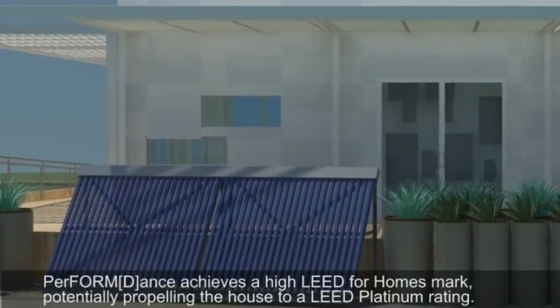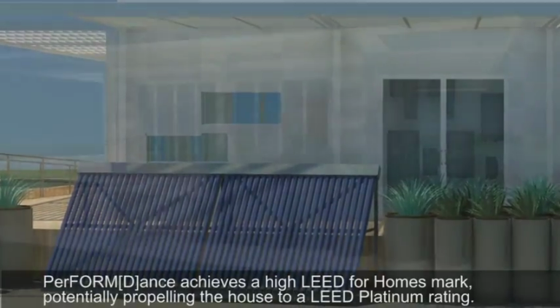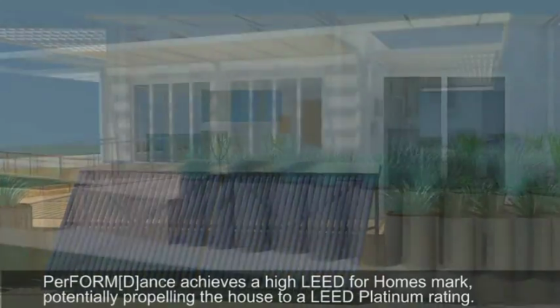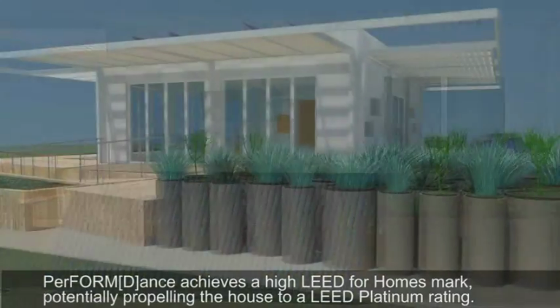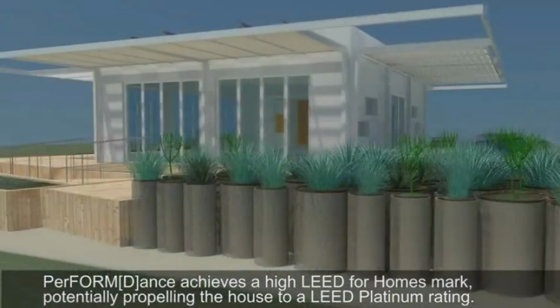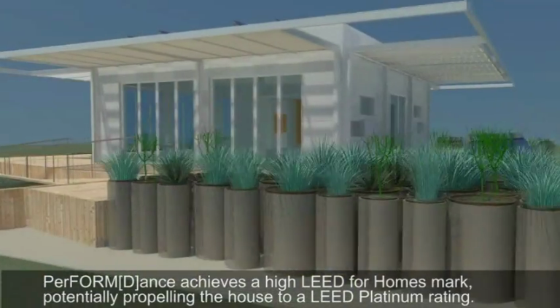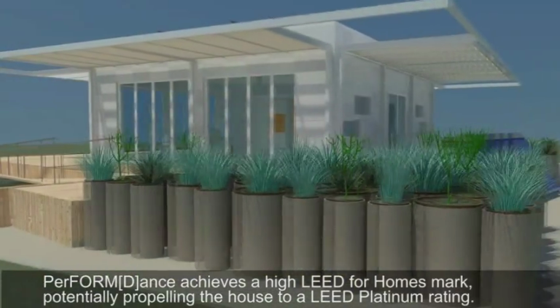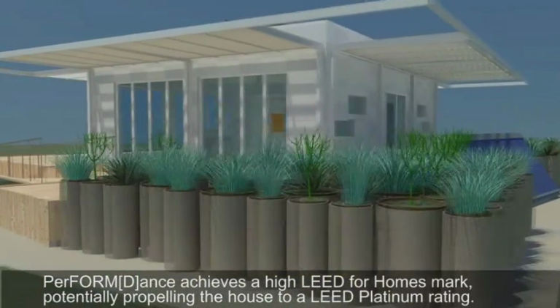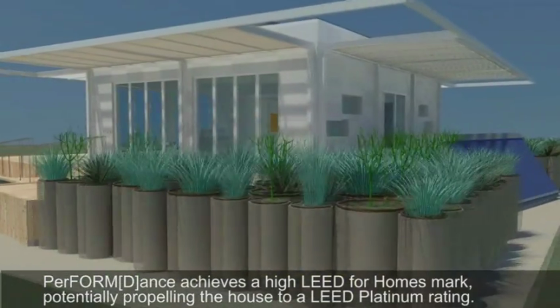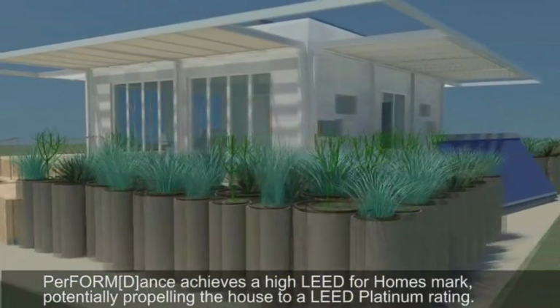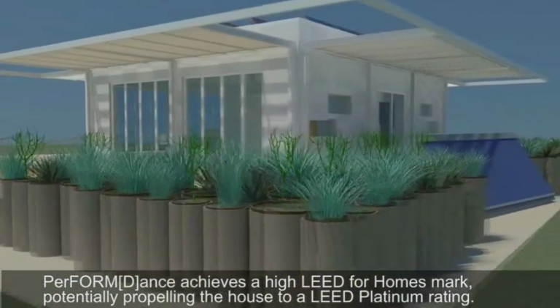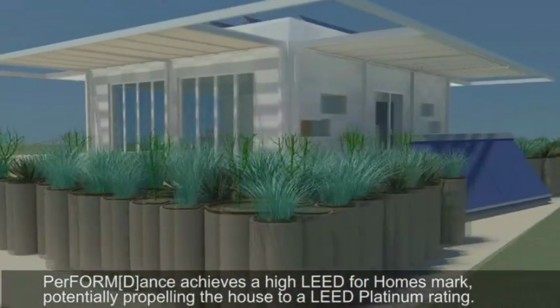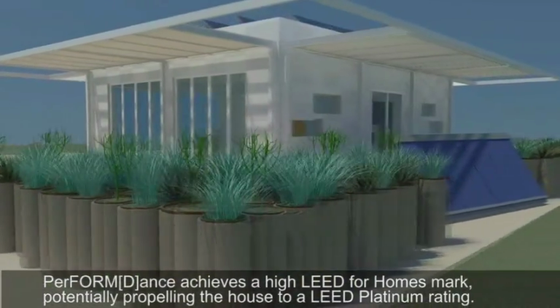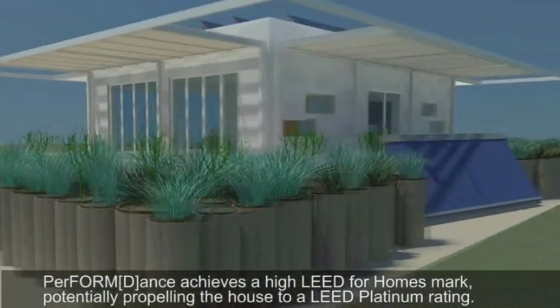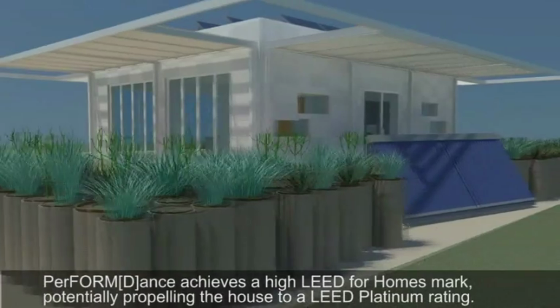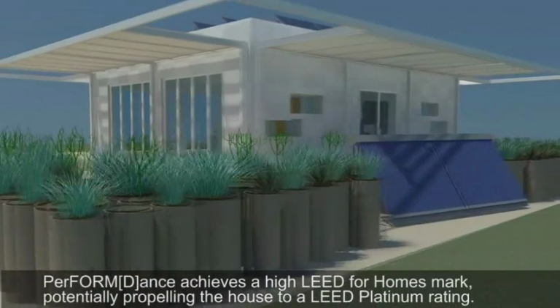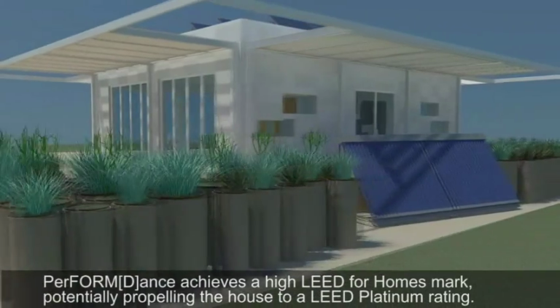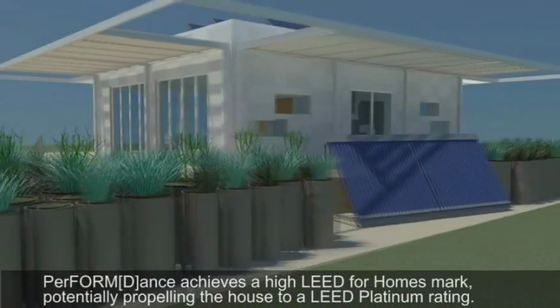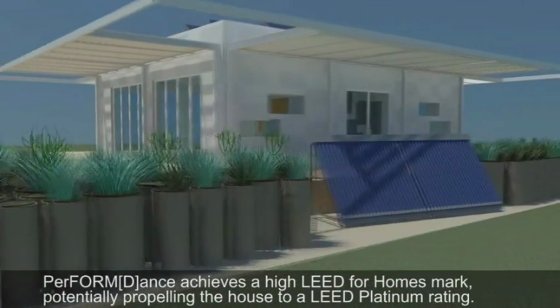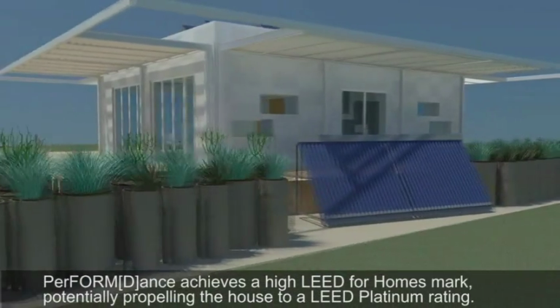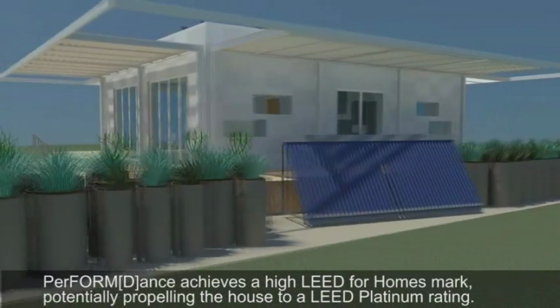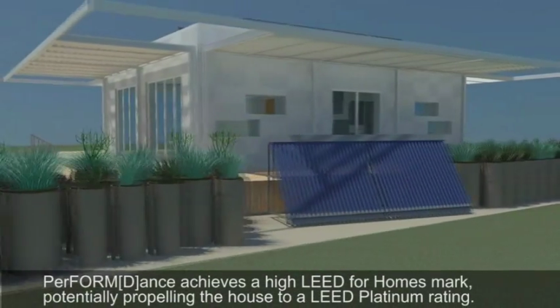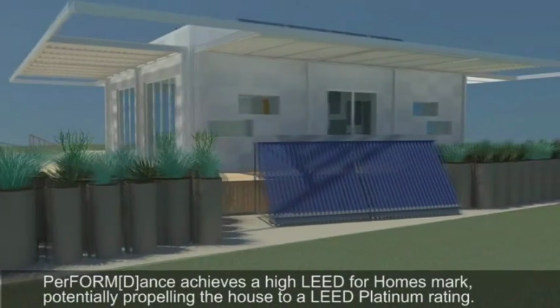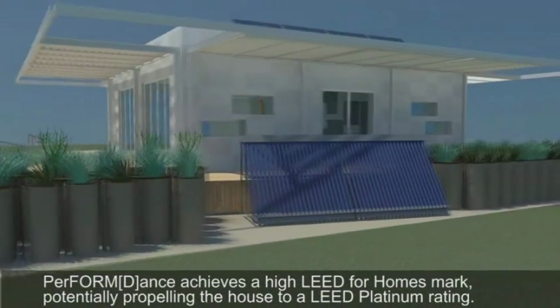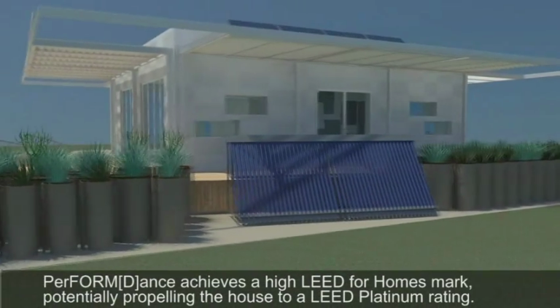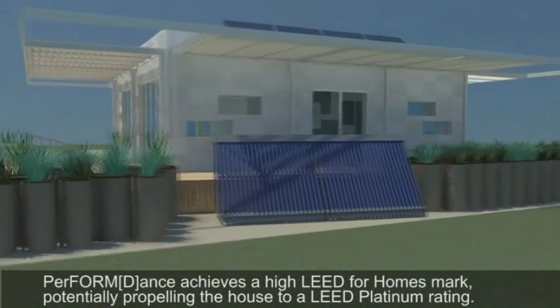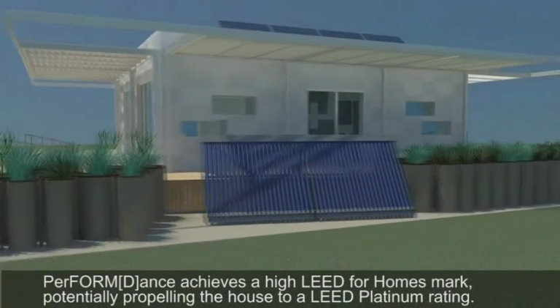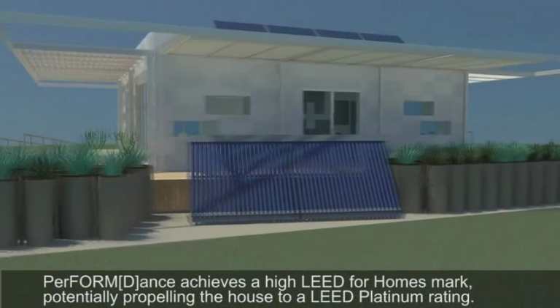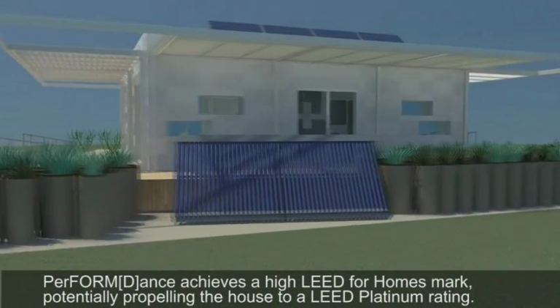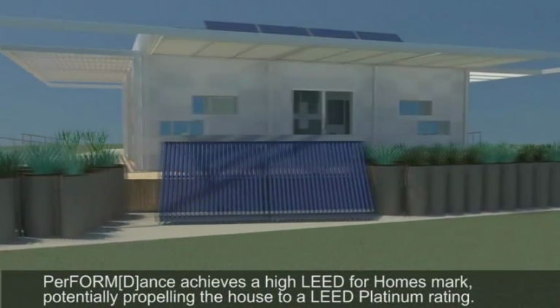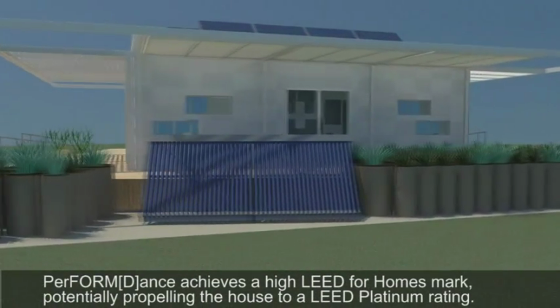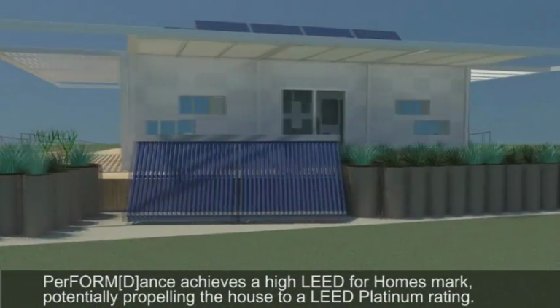Perform Dance achieves high LEED for Homes marks, potentially propelling the house to a LEED Platinum rating.